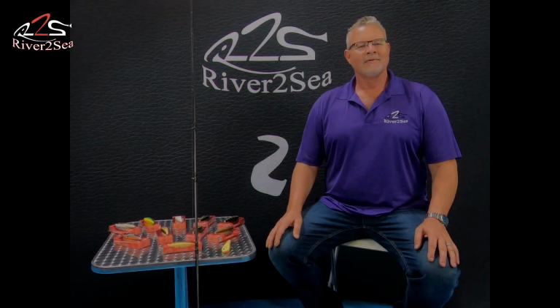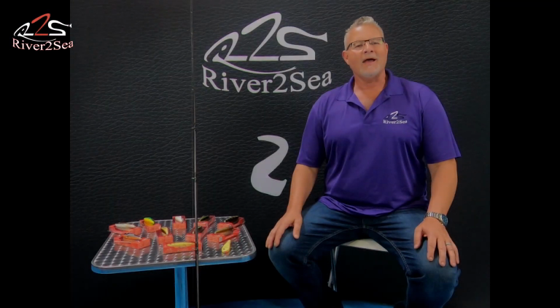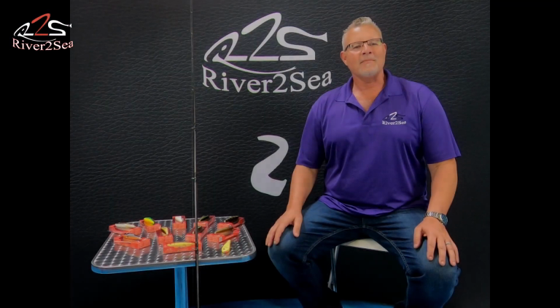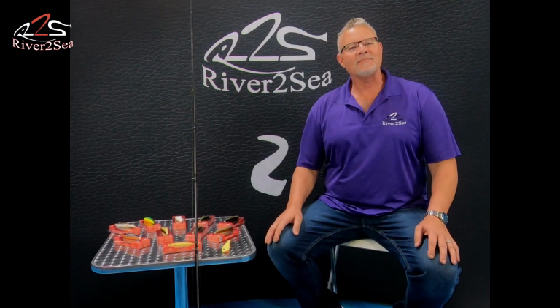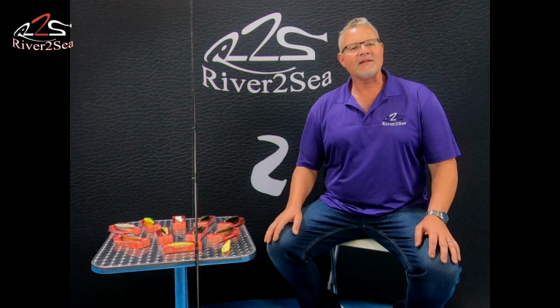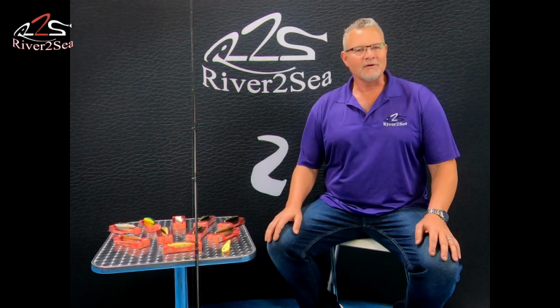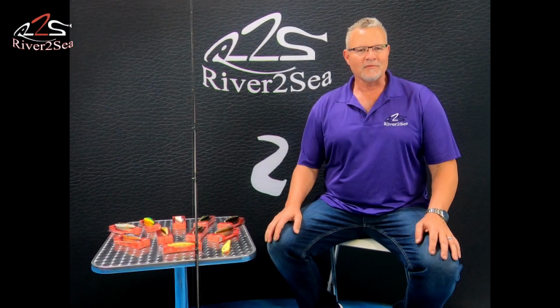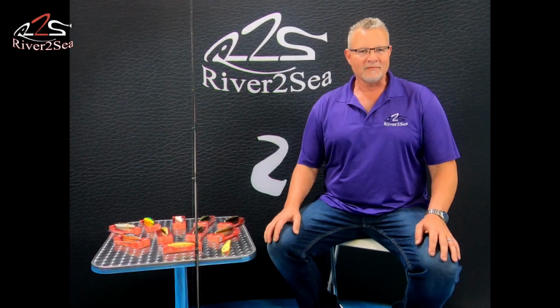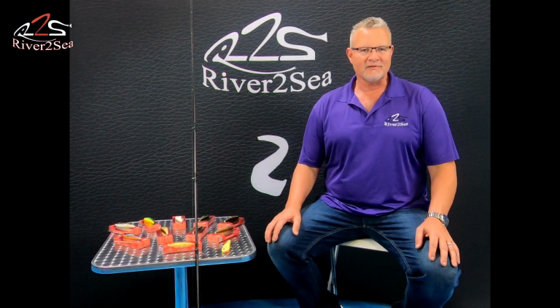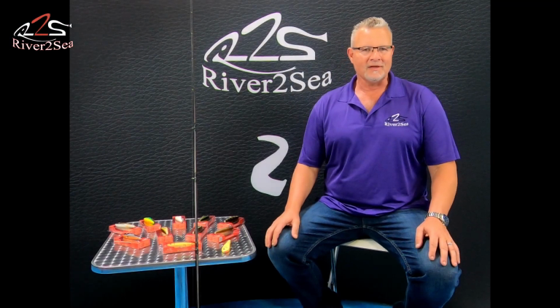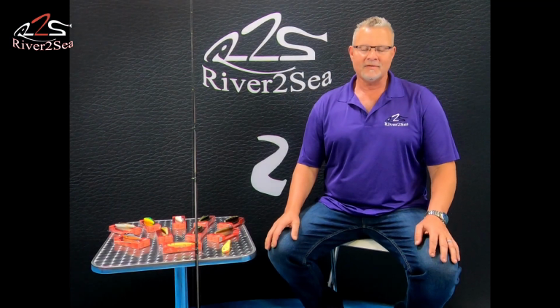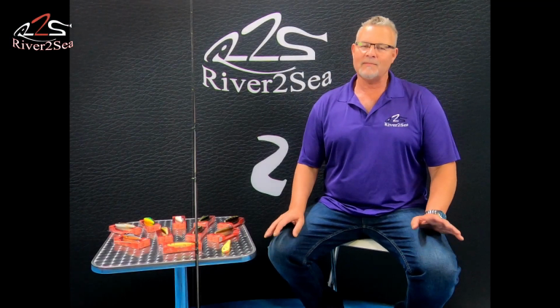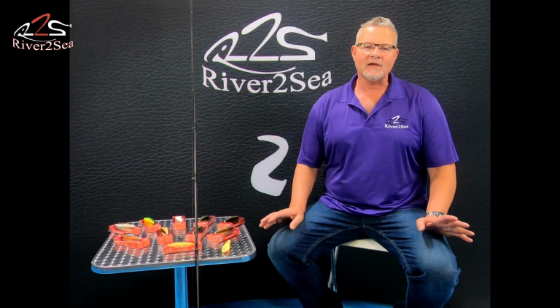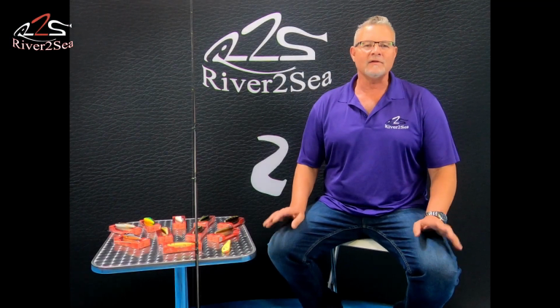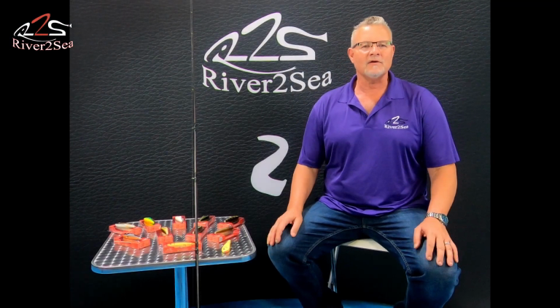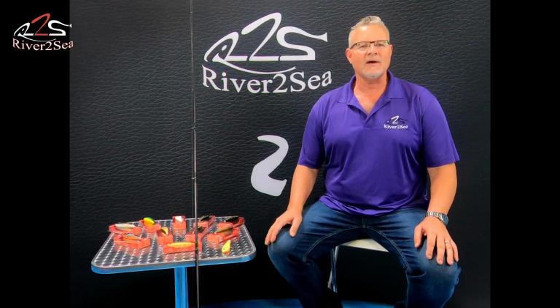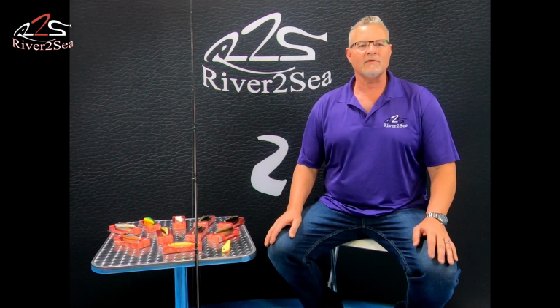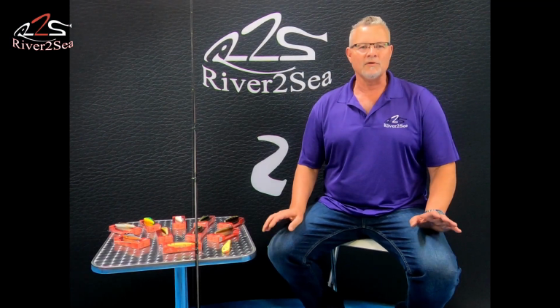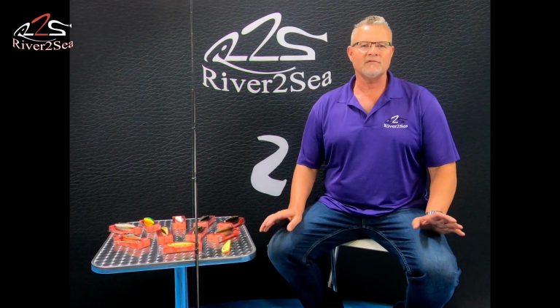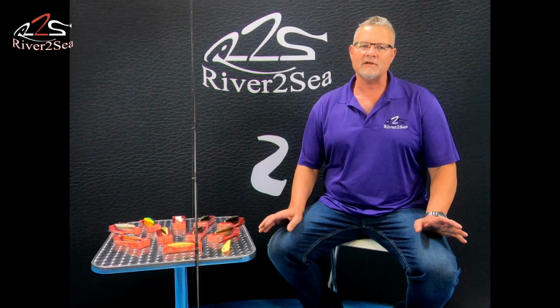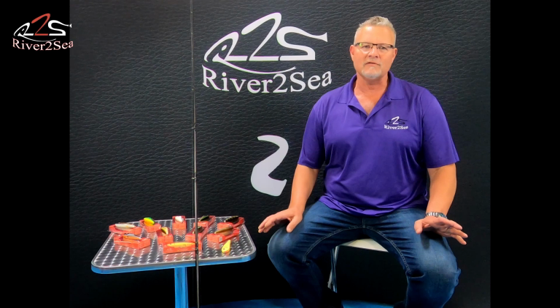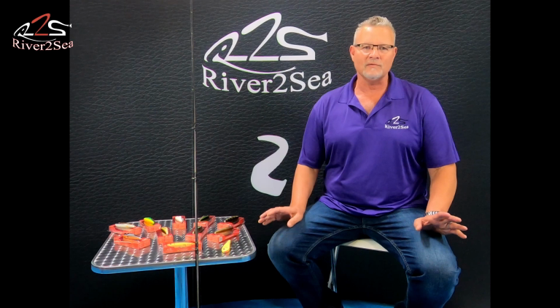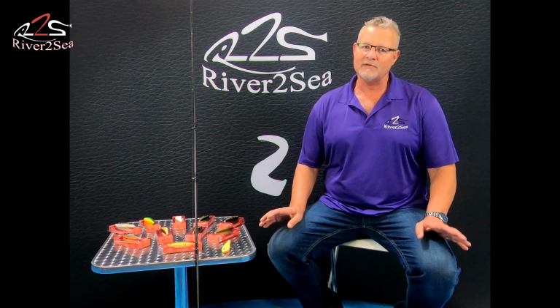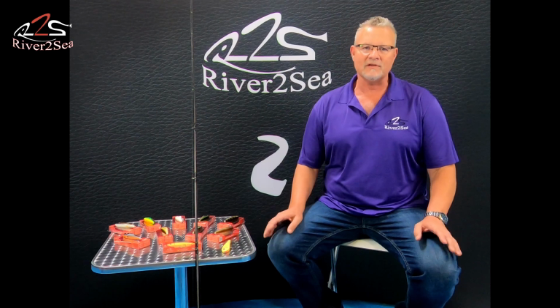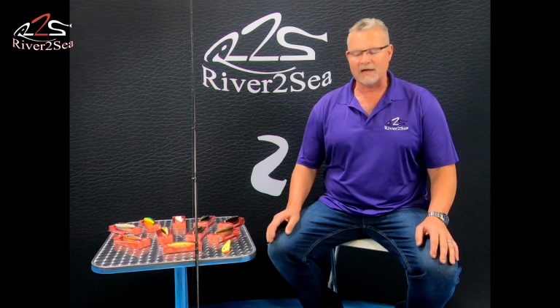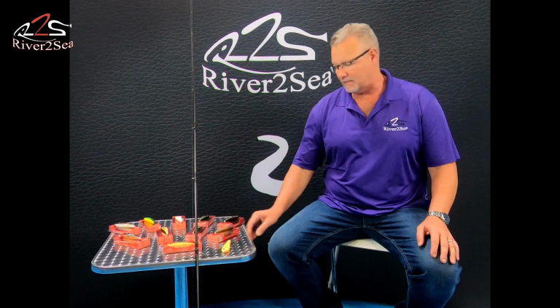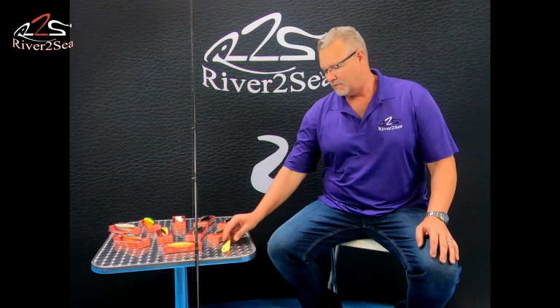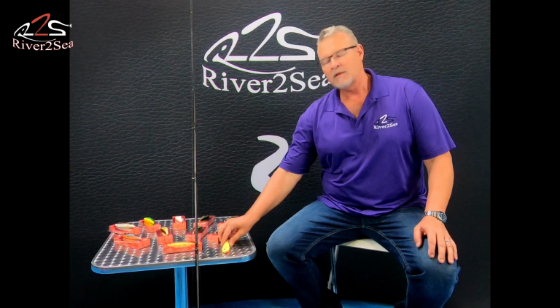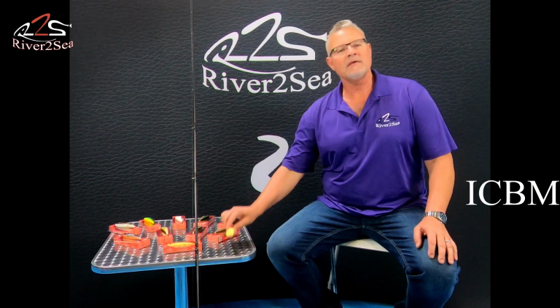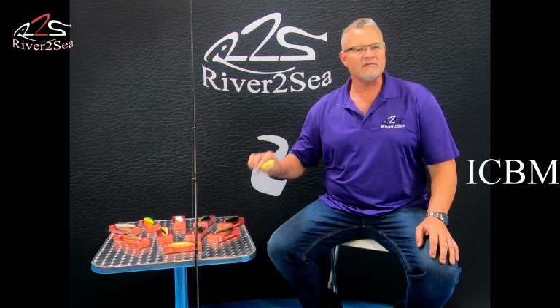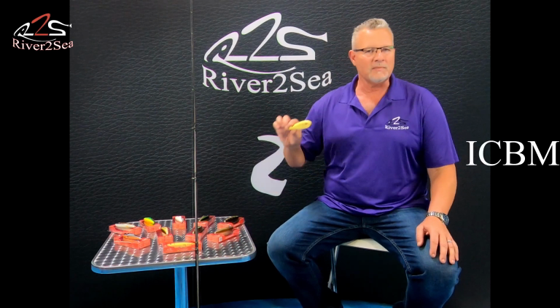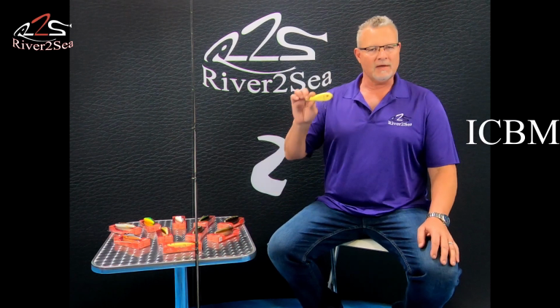Hi, my name is Andy Logan from River to Sea. Today I'm excited to tell you about the newest addition to the River to Sea lineup, the ICBM.